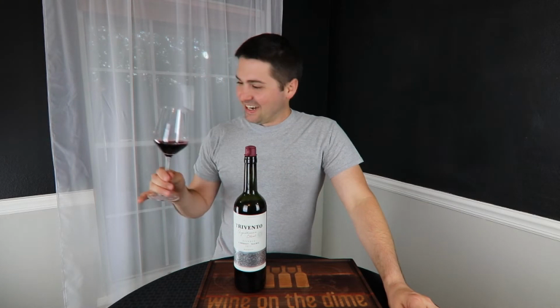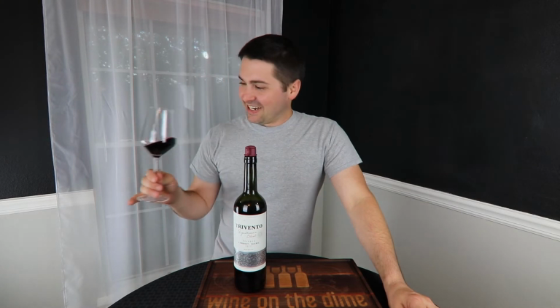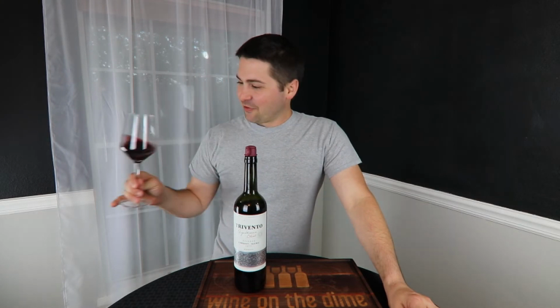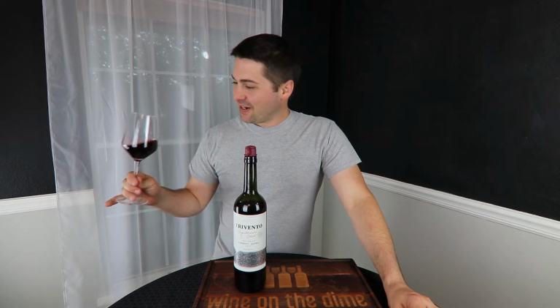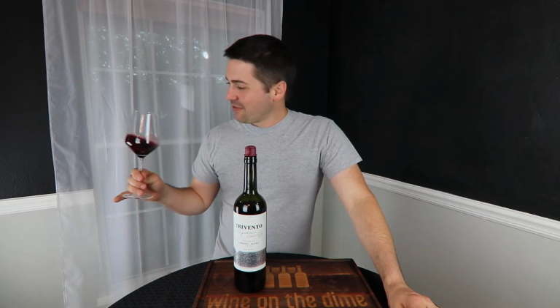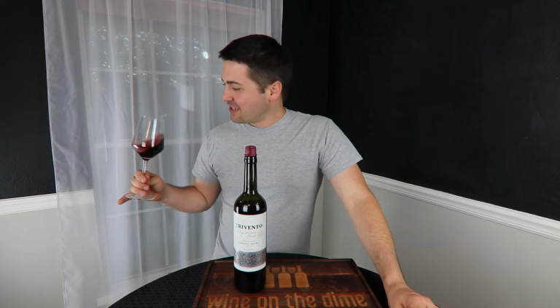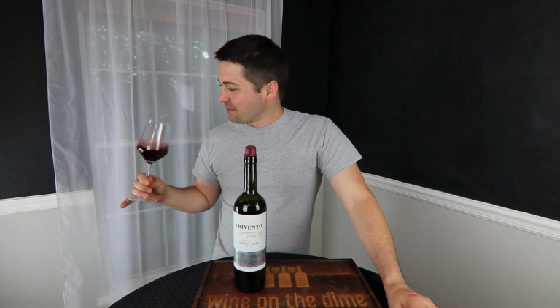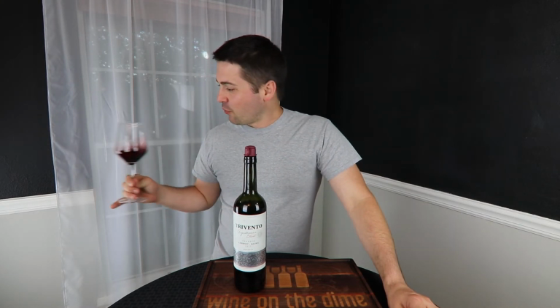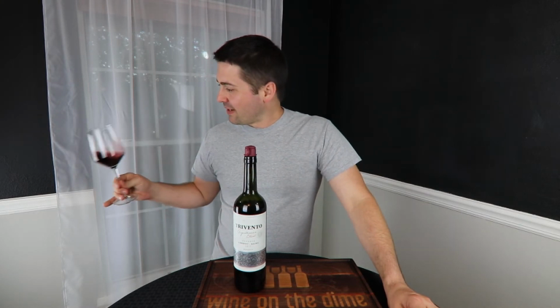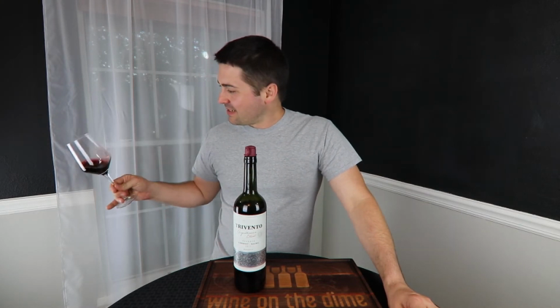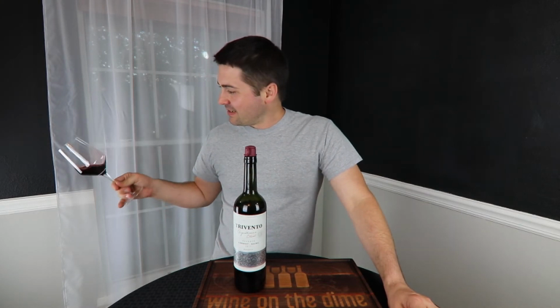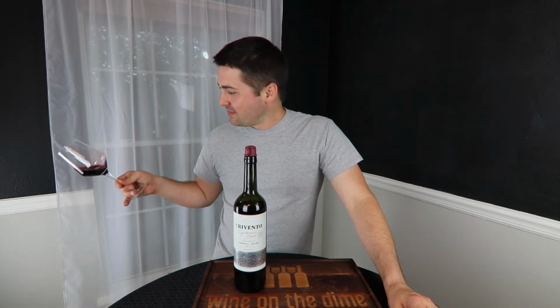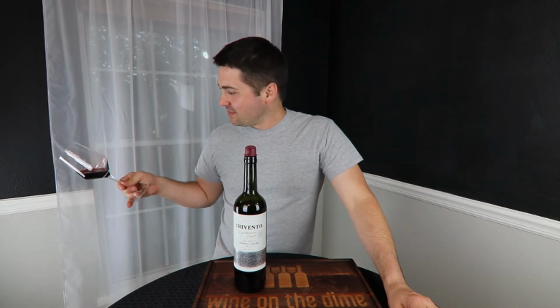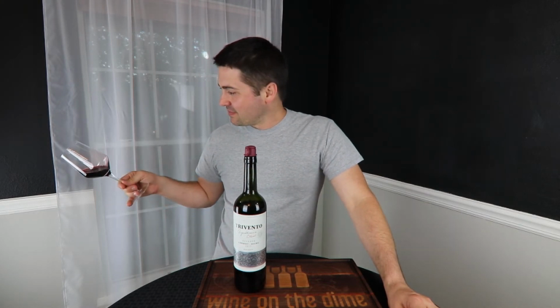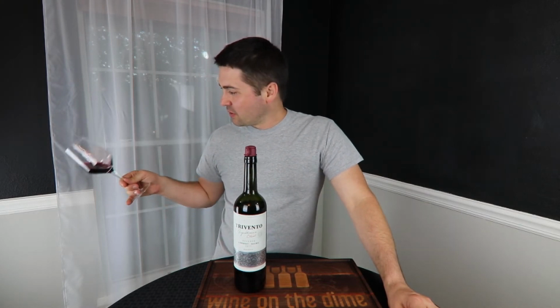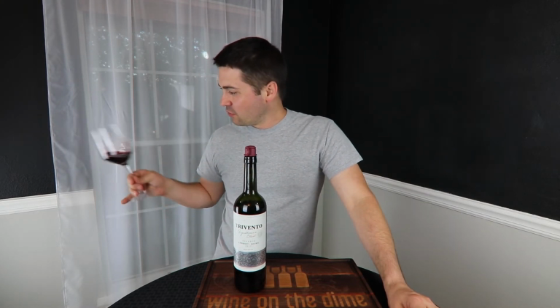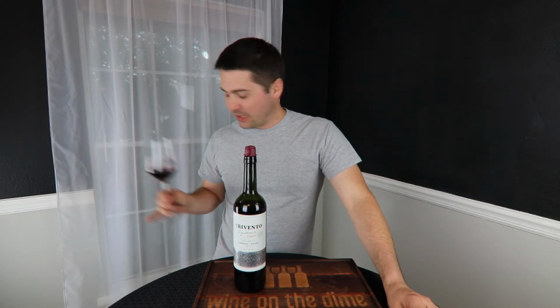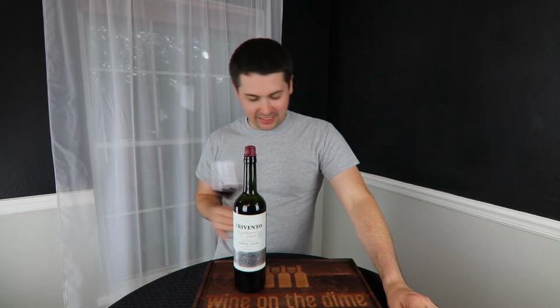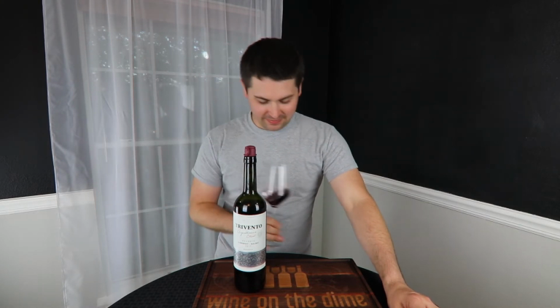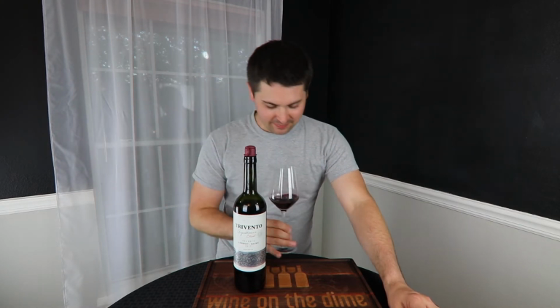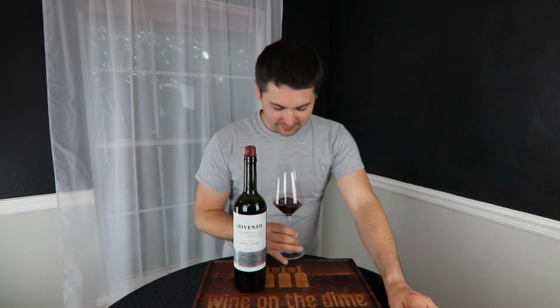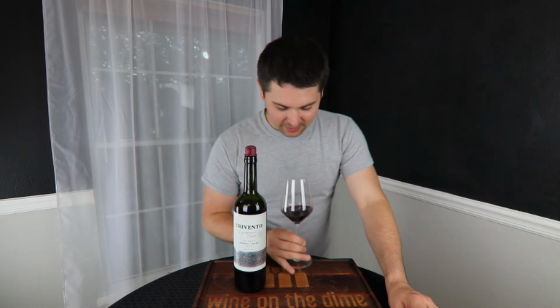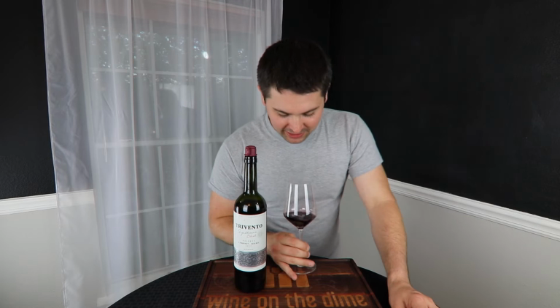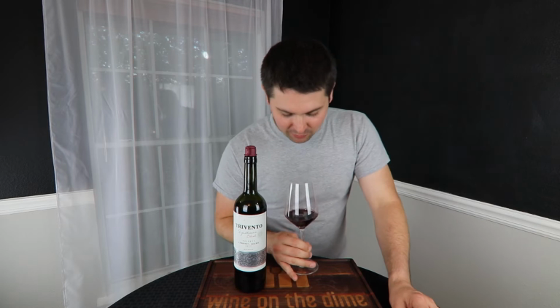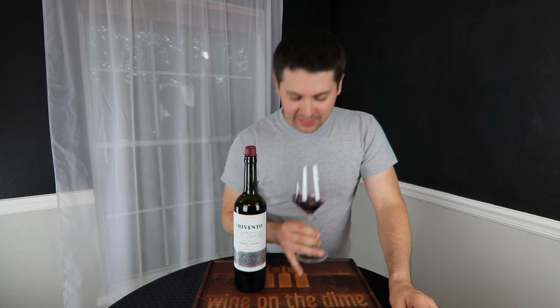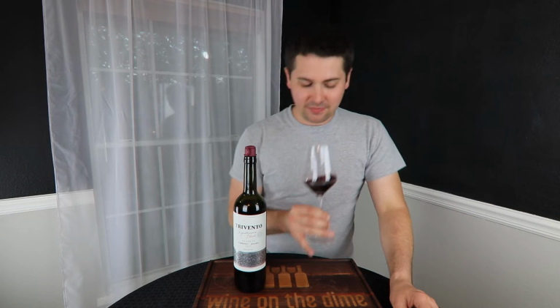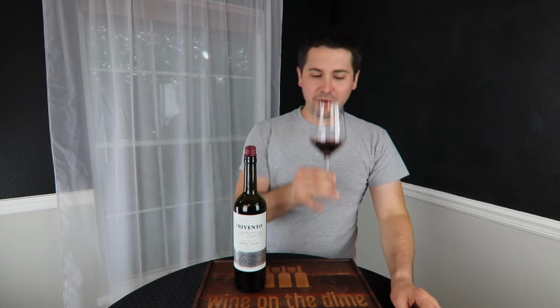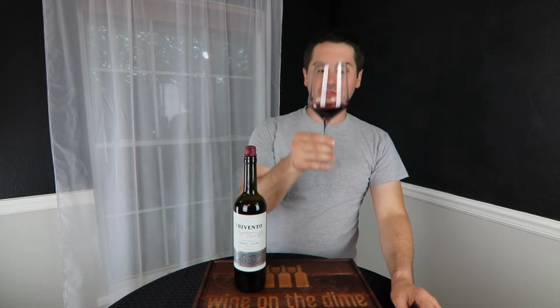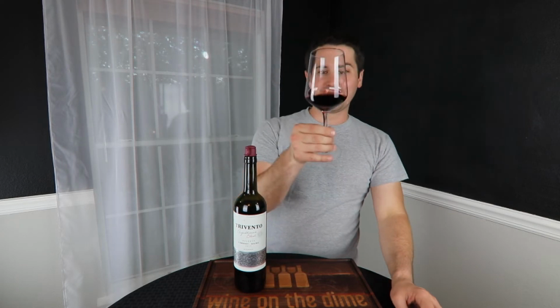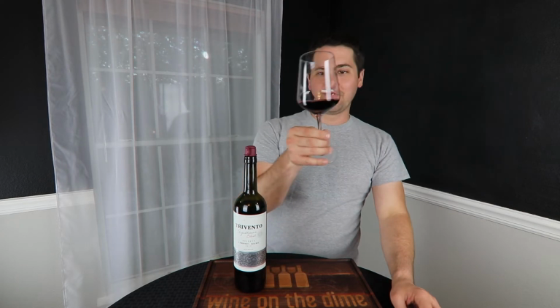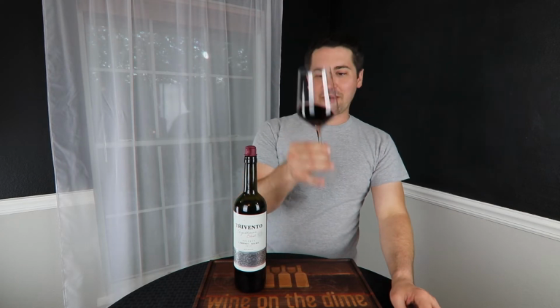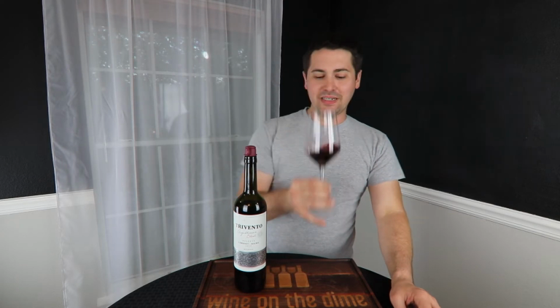From a color standpoint: ruby, medium ruby, no artifacts, no cloudiness.